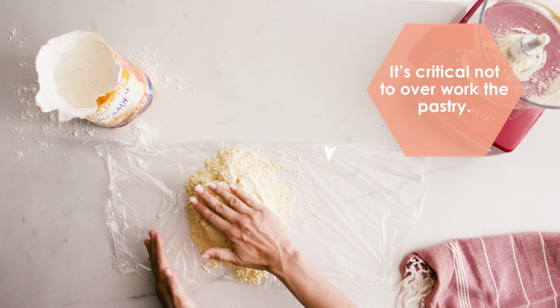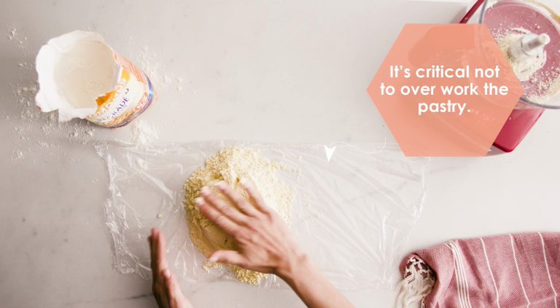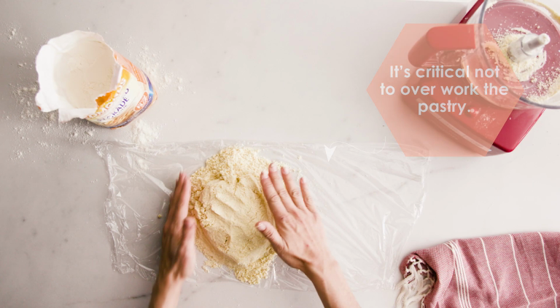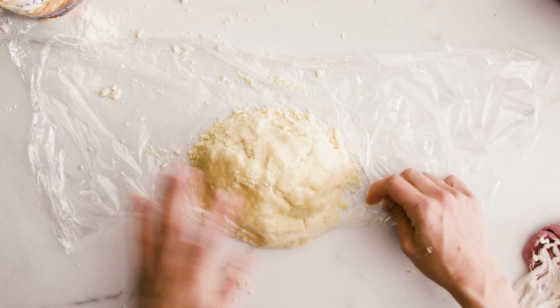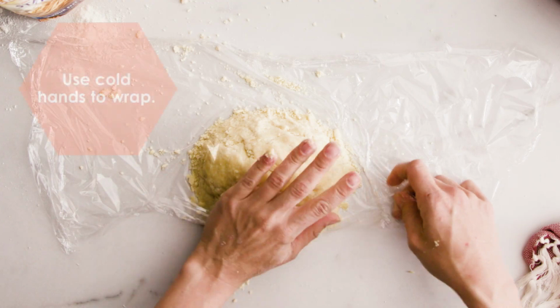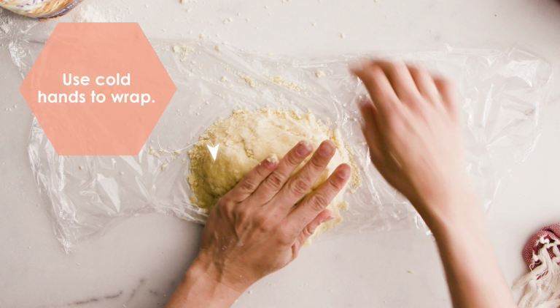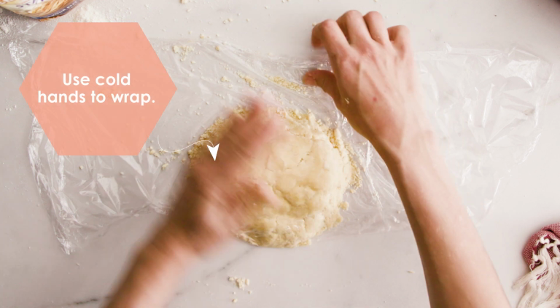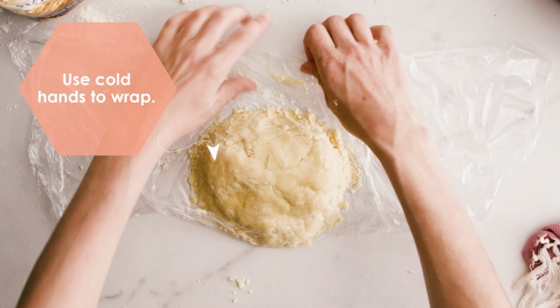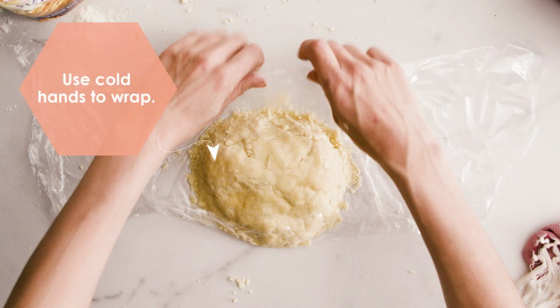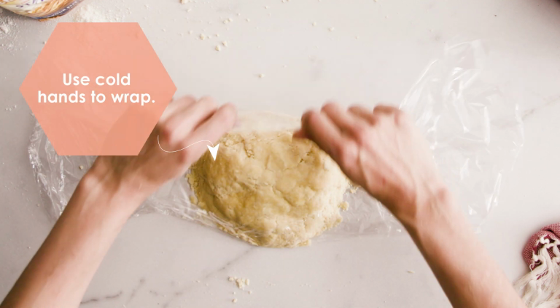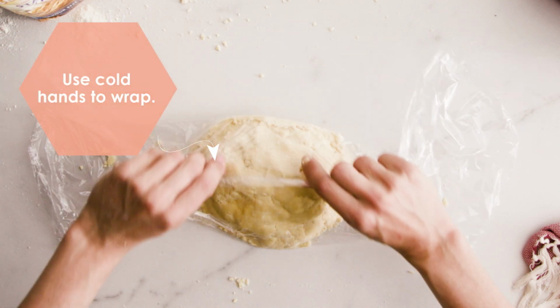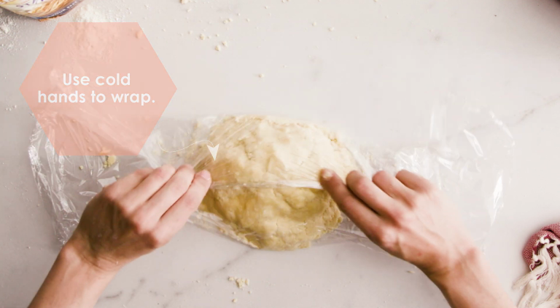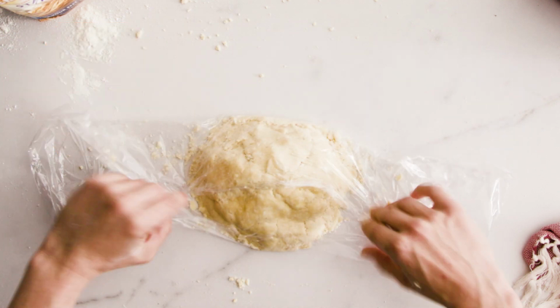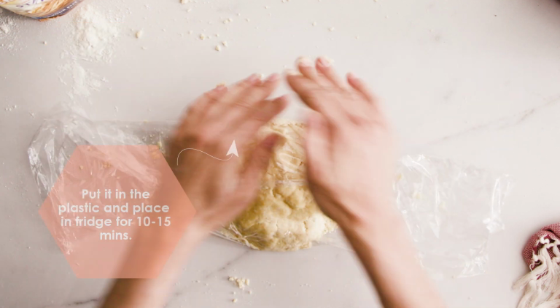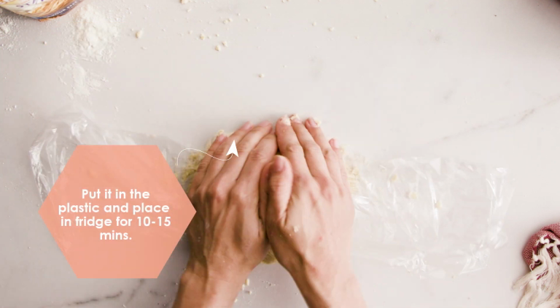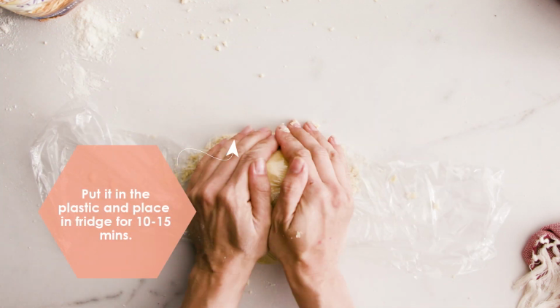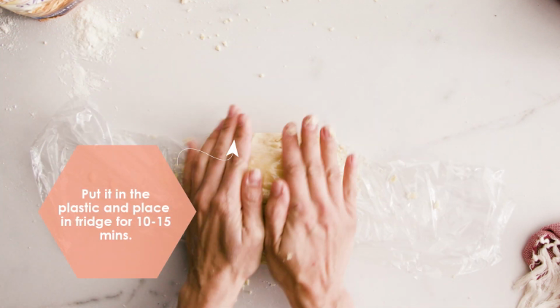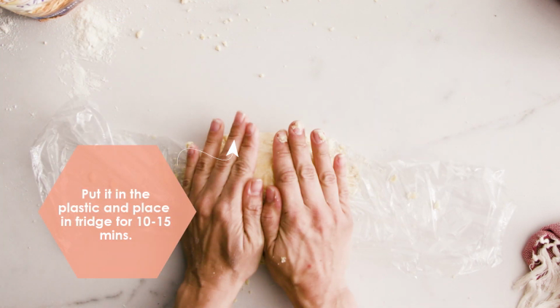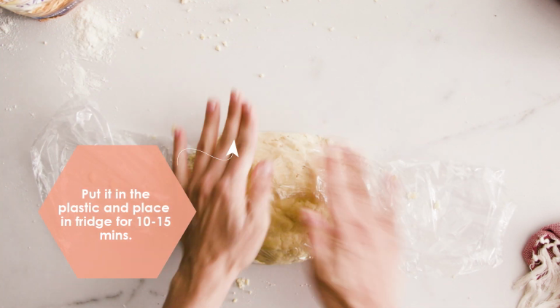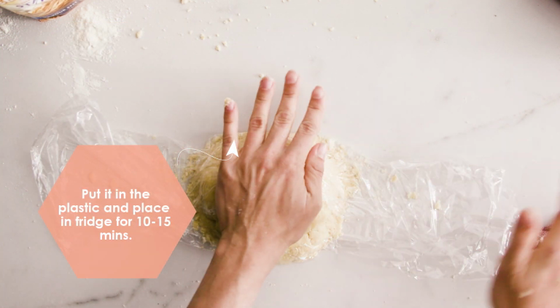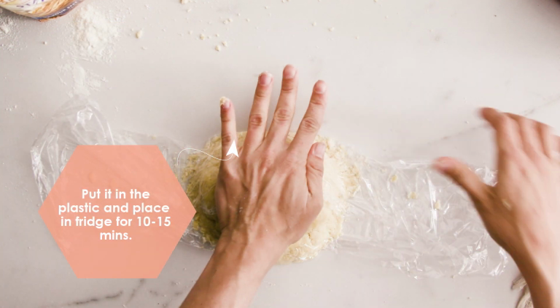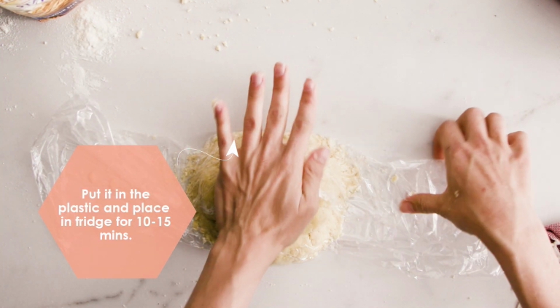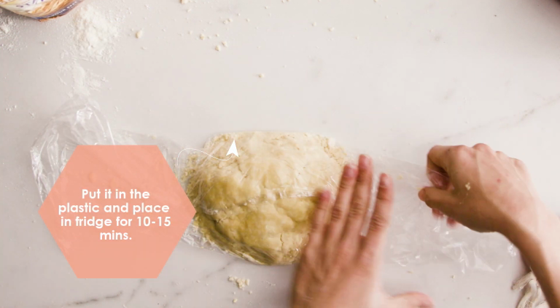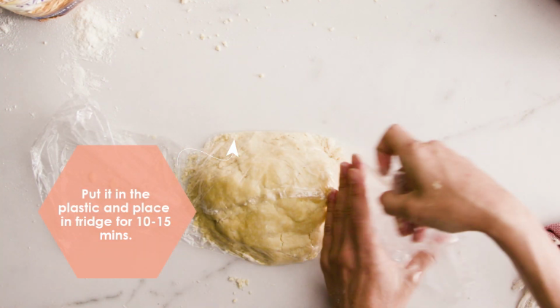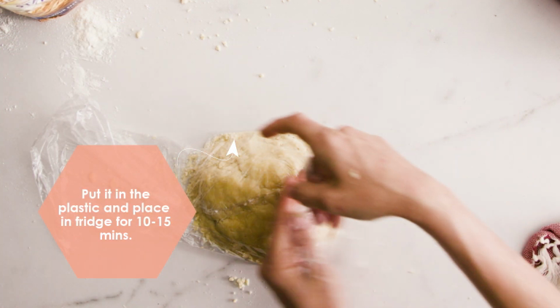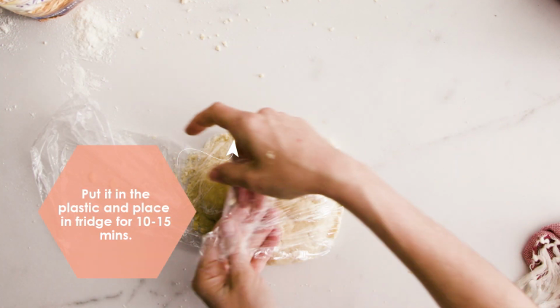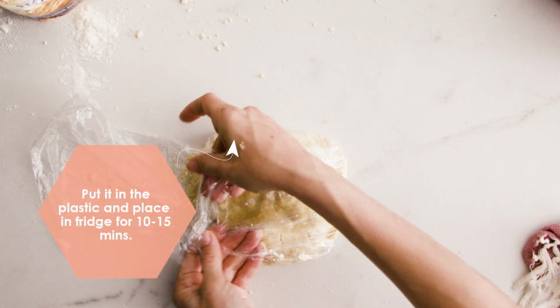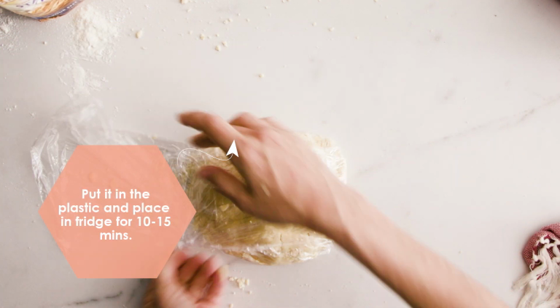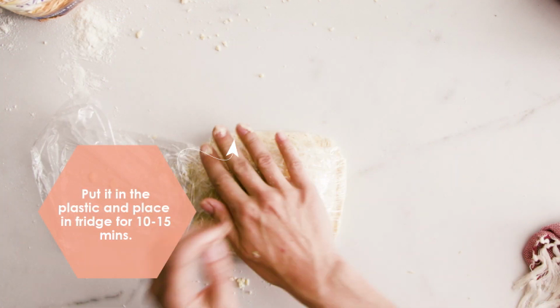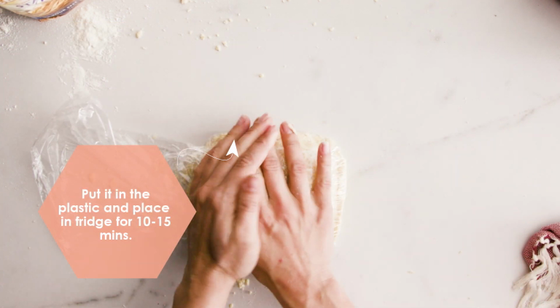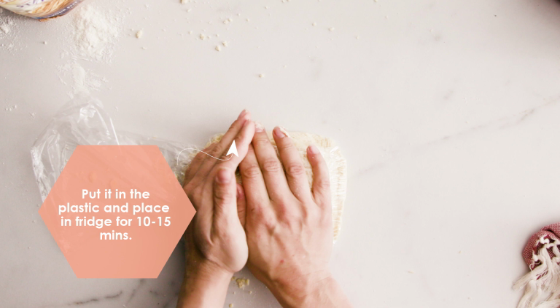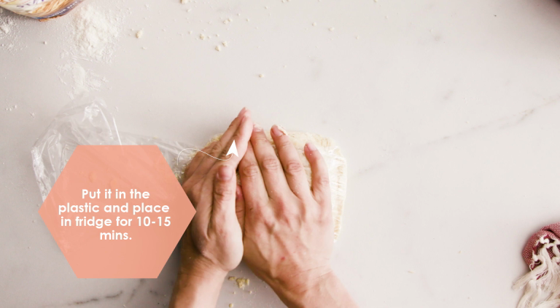Lay the plastic wrap on the bench. Put it in the plastic and place it in the fridge for 10 to 15 minutes before using. That resting is really important.